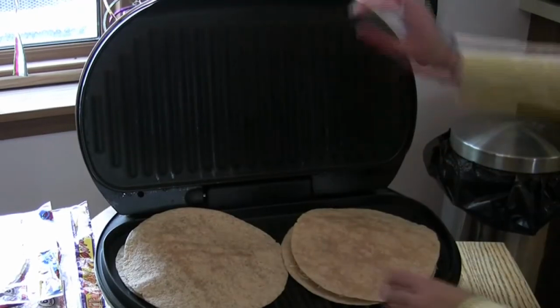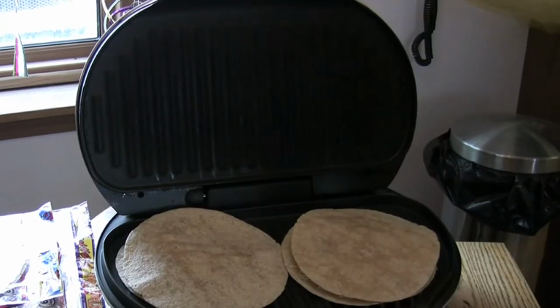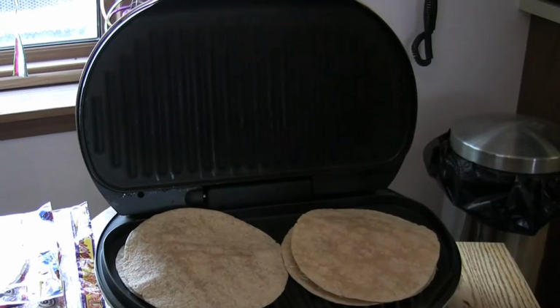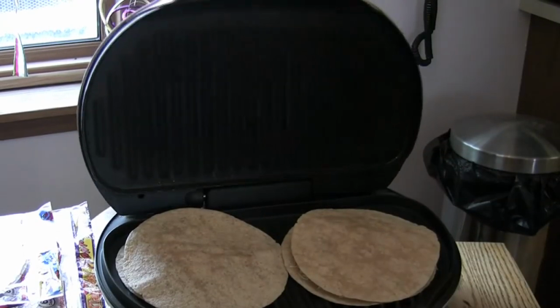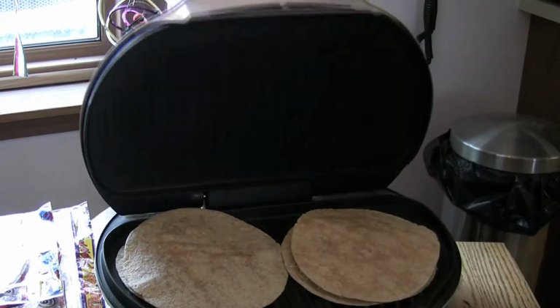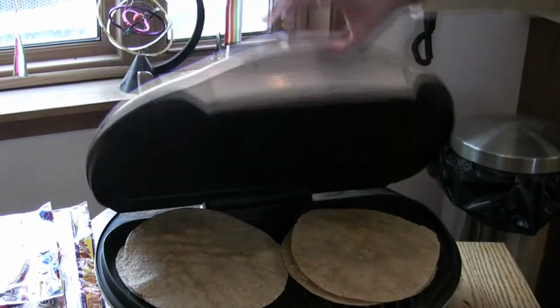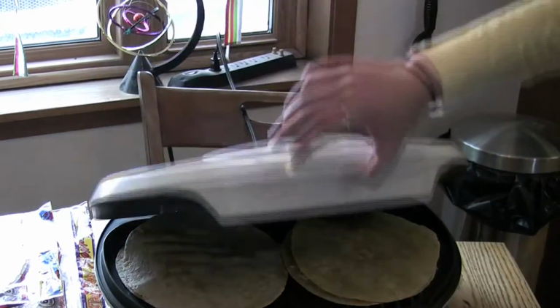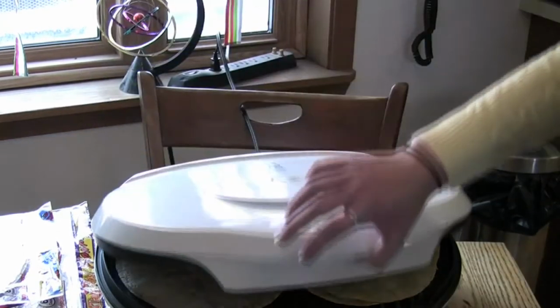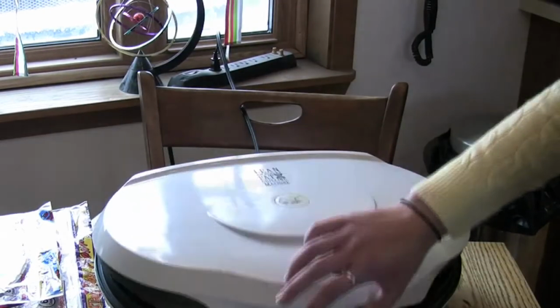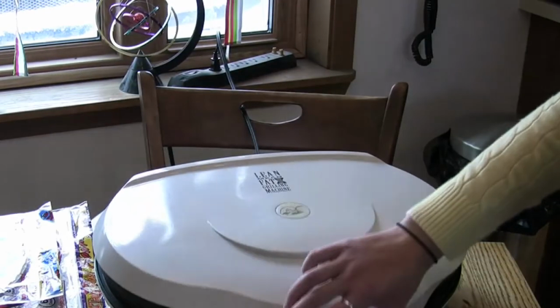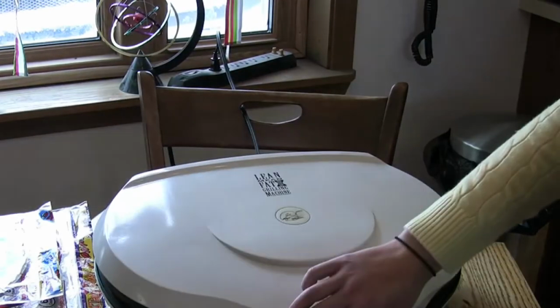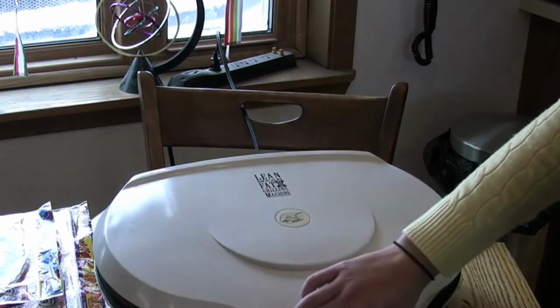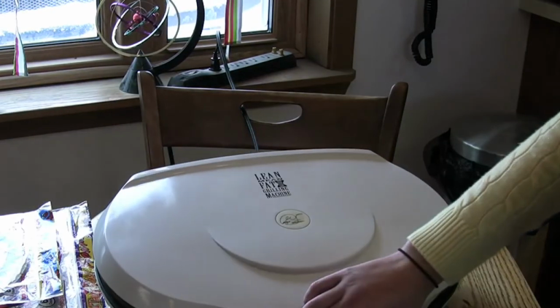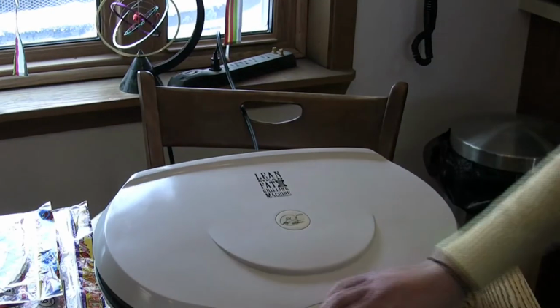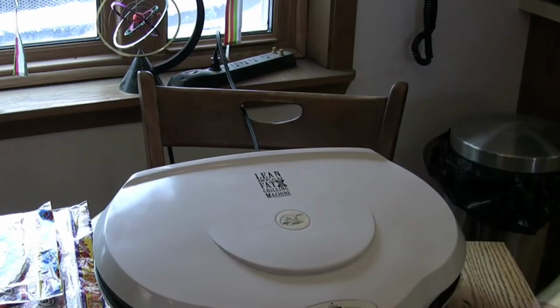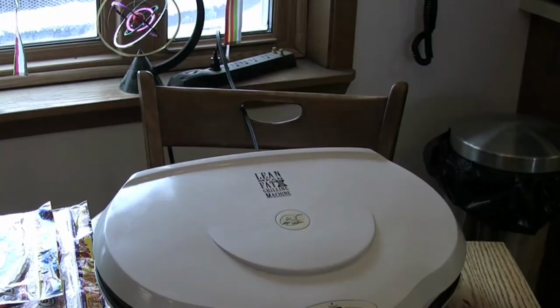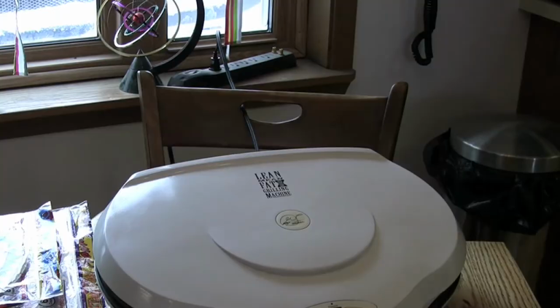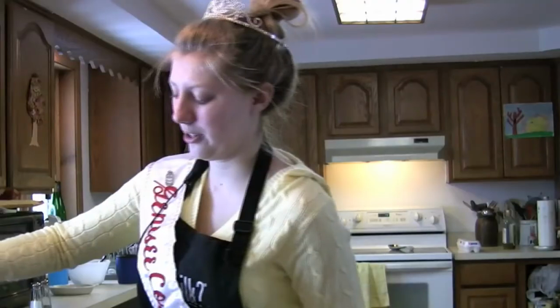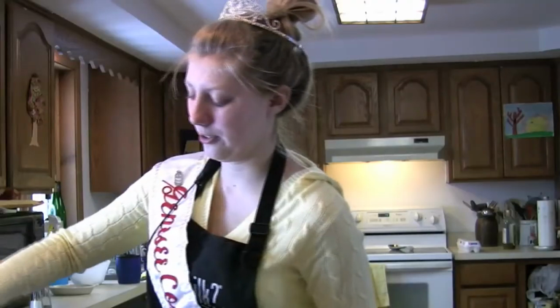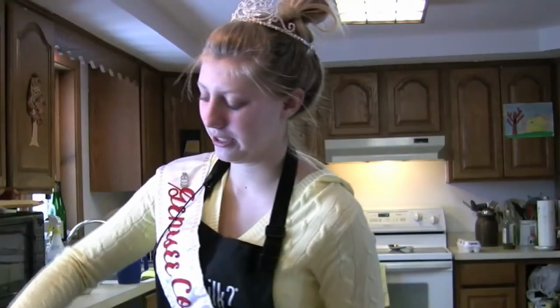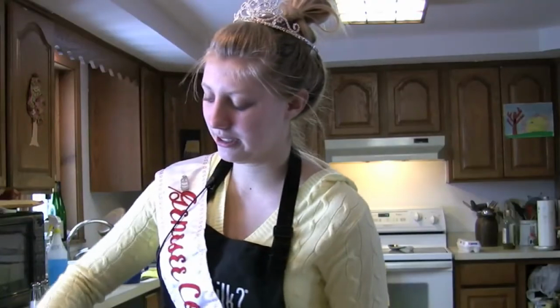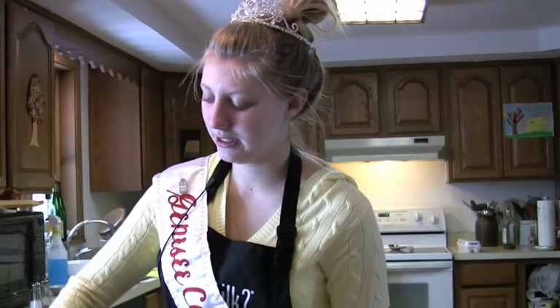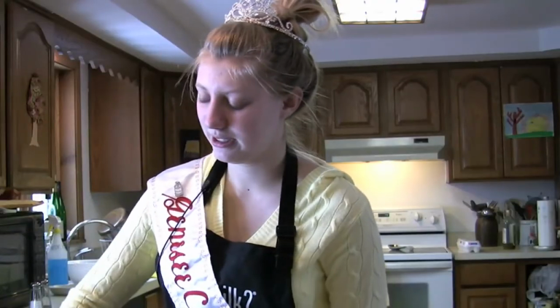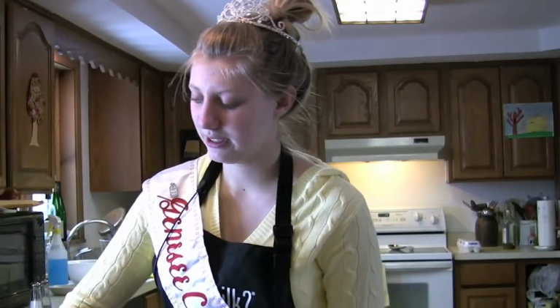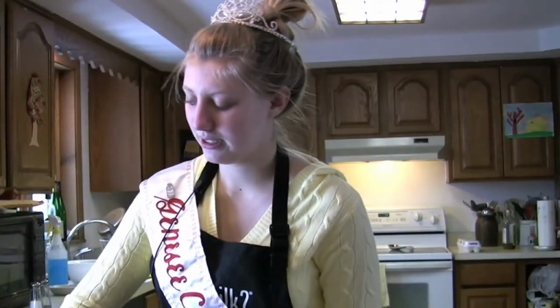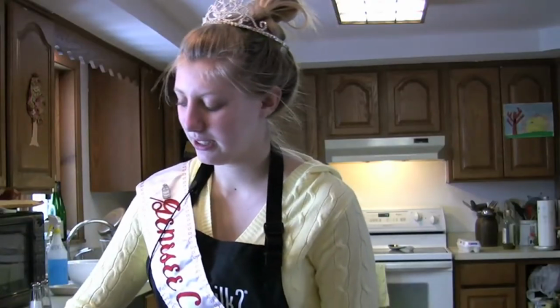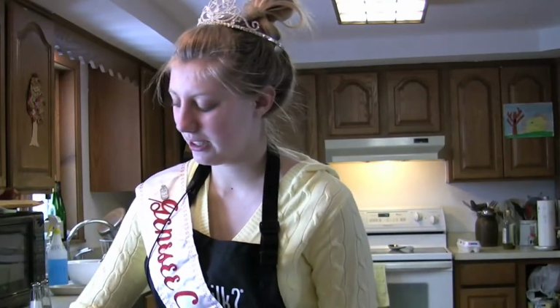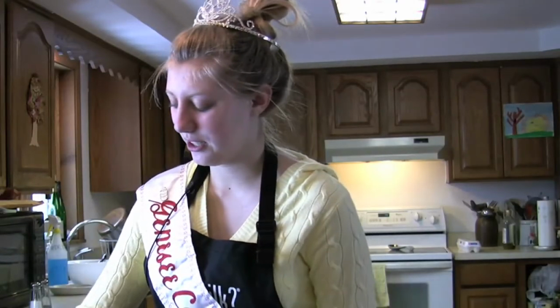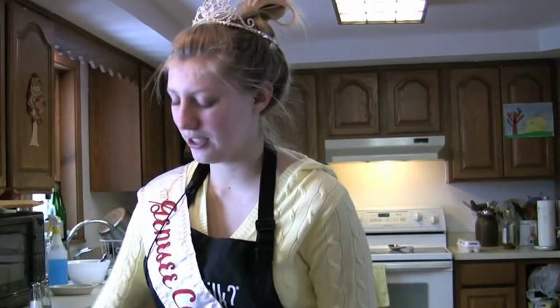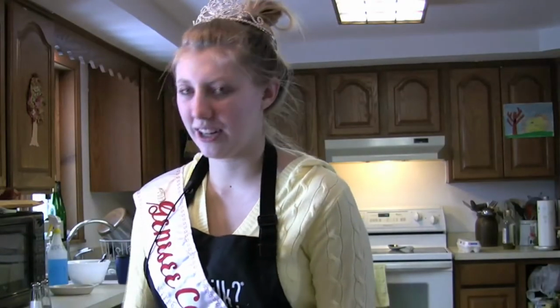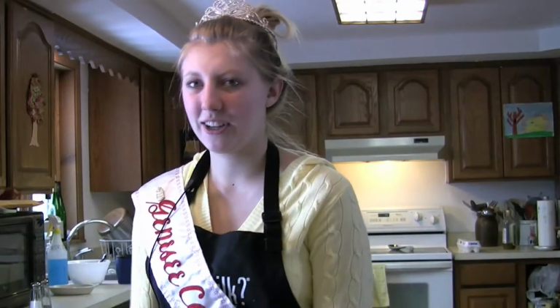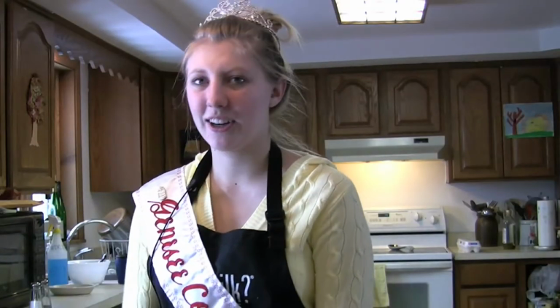You can also use a skillet, but this is just an easy way to do it. And you just let it cook.